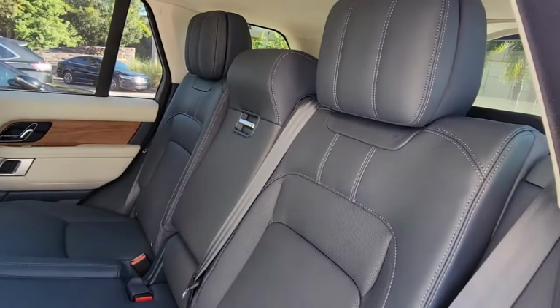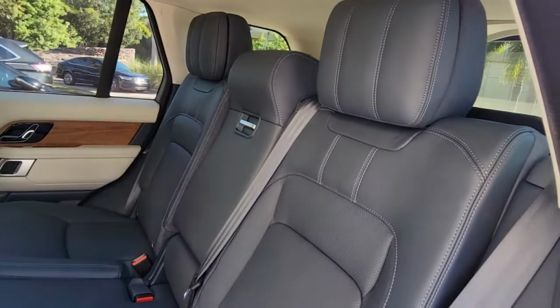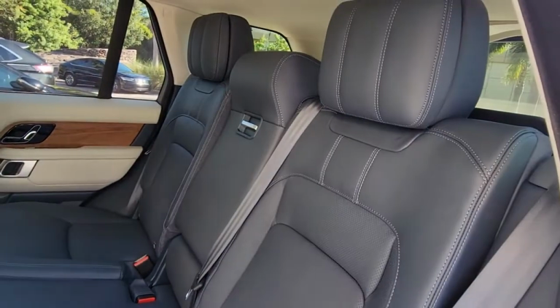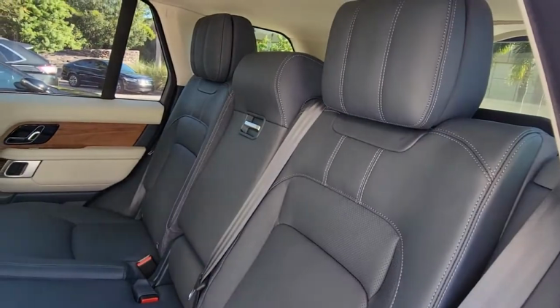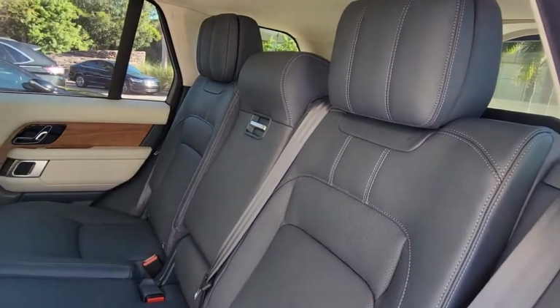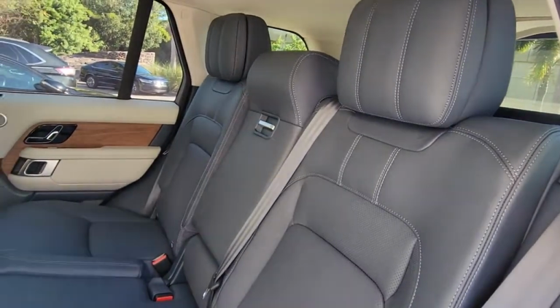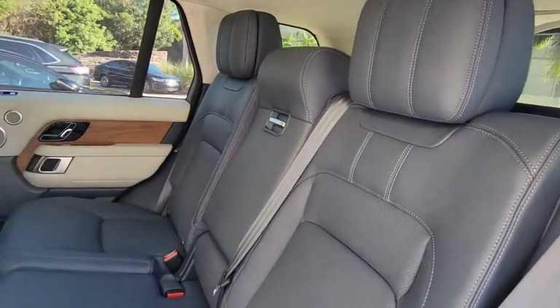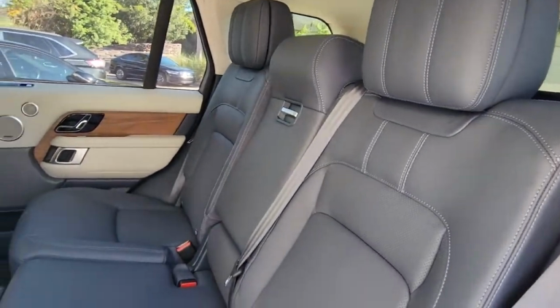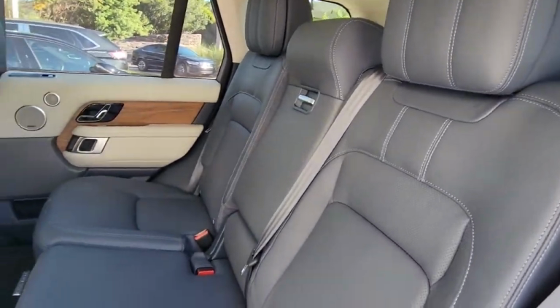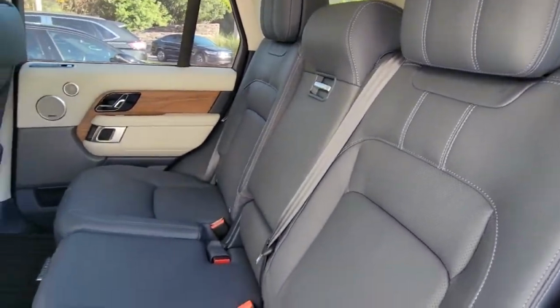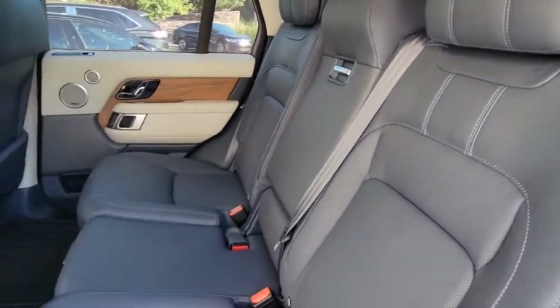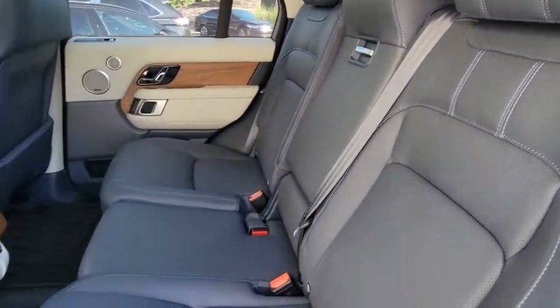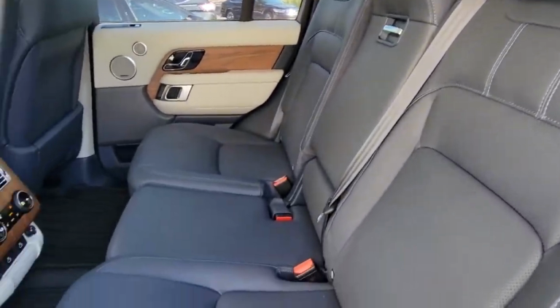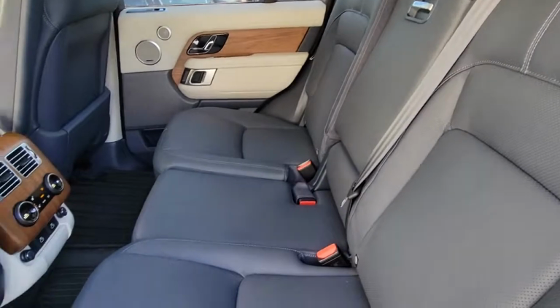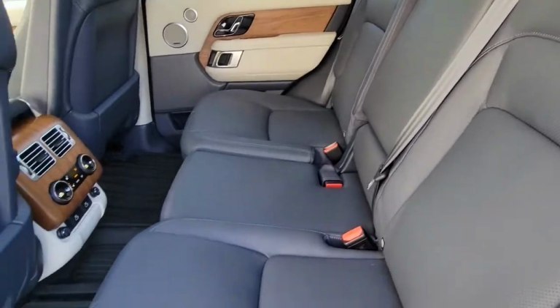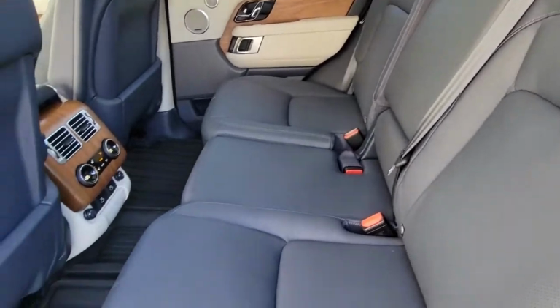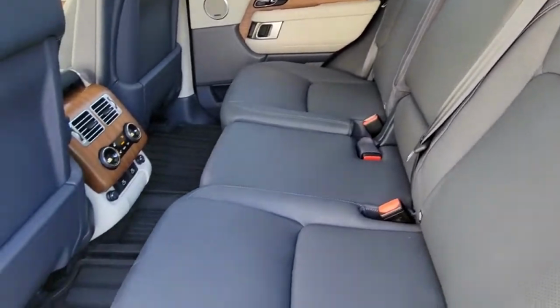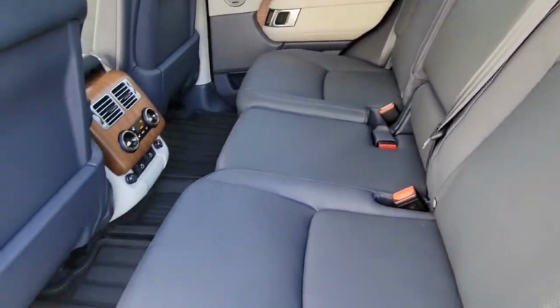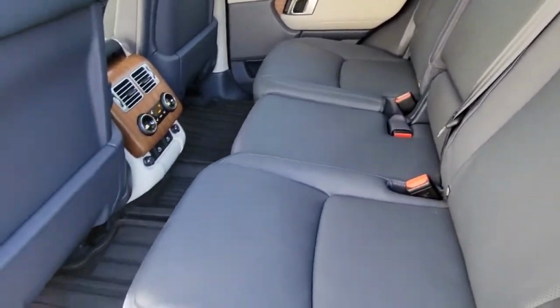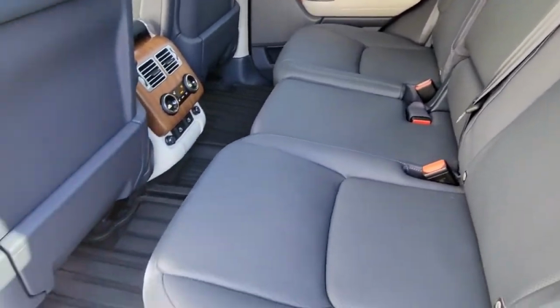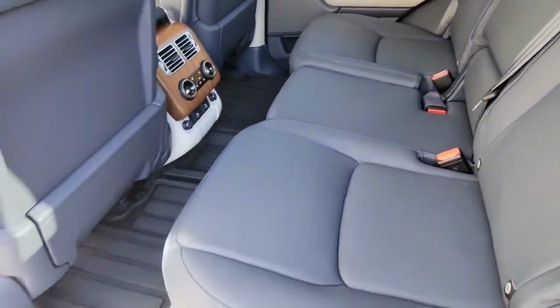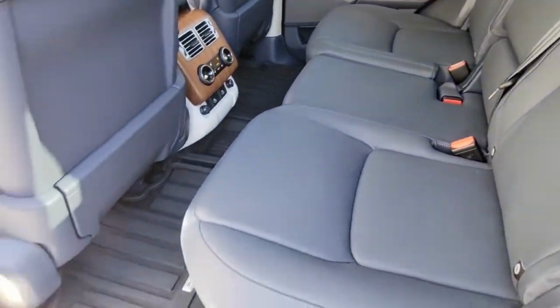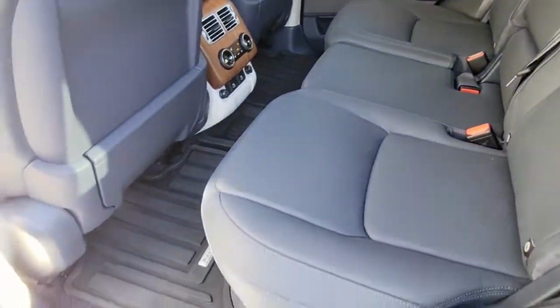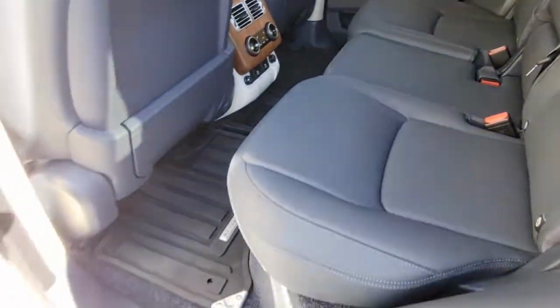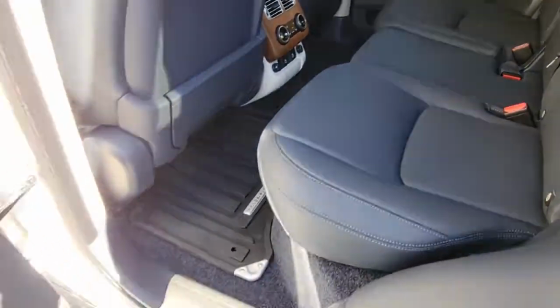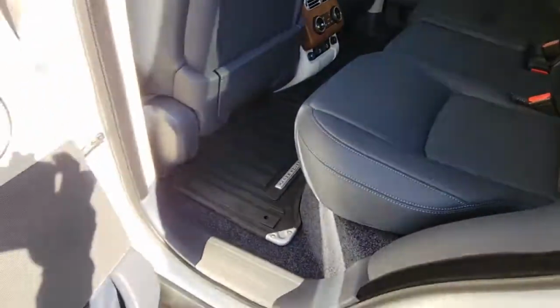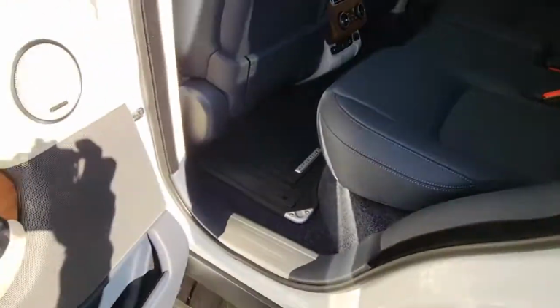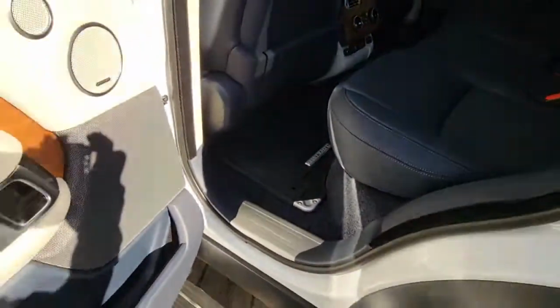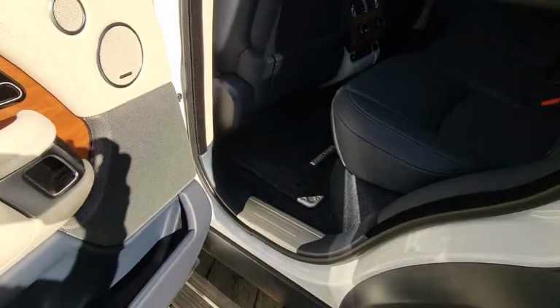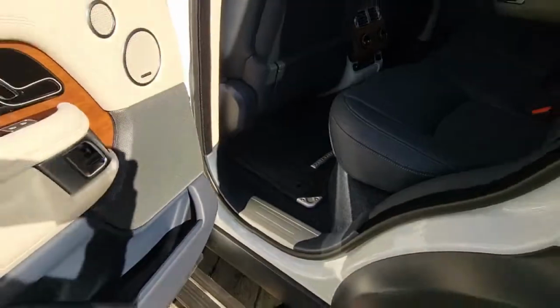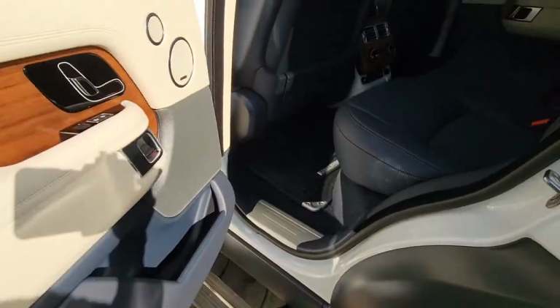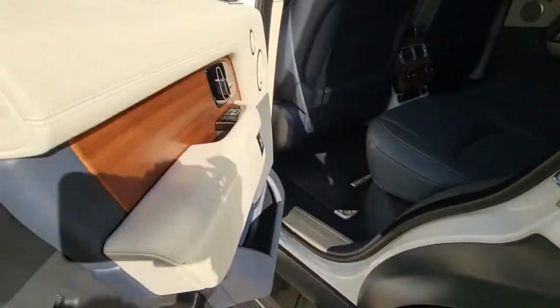Premium sound system, satellite radio, remote engine start, and power passenger seat.